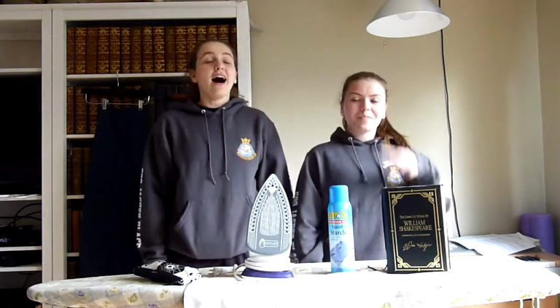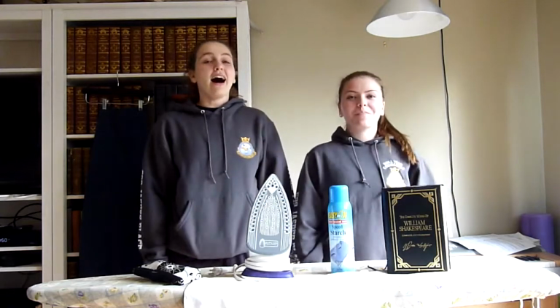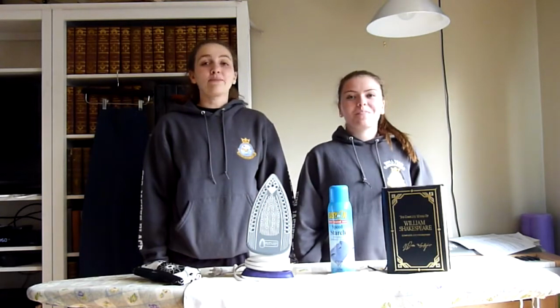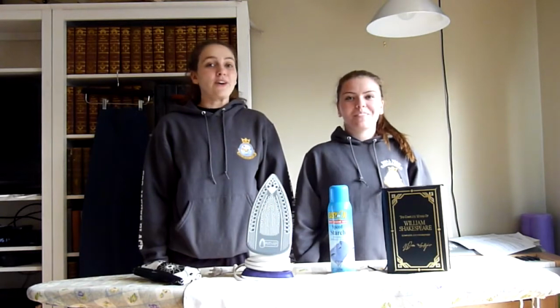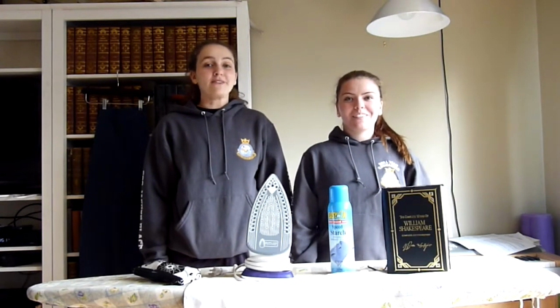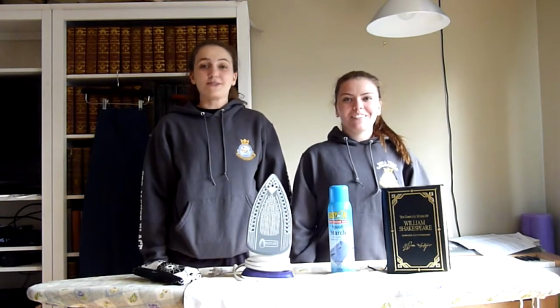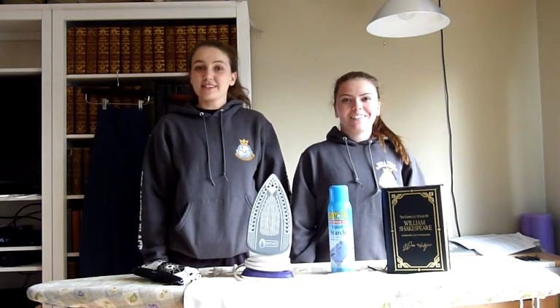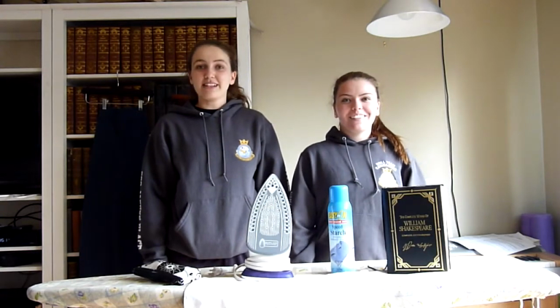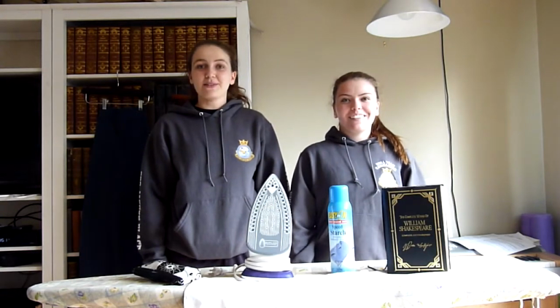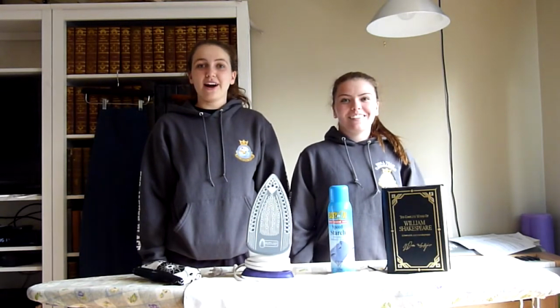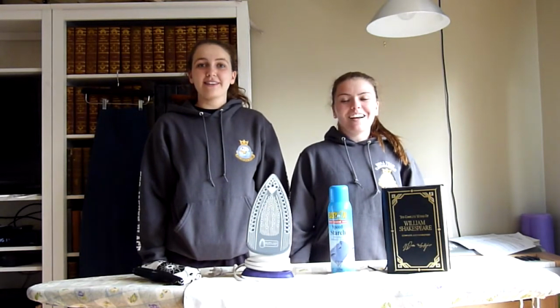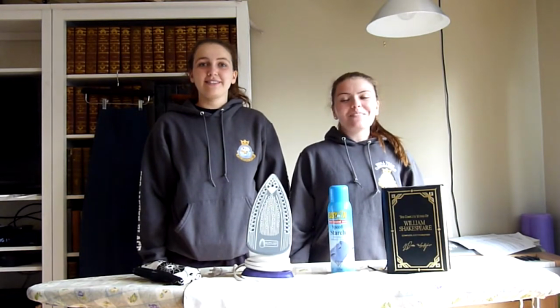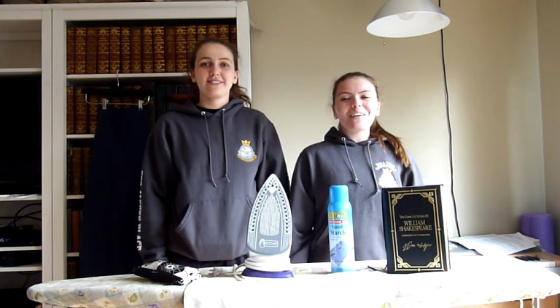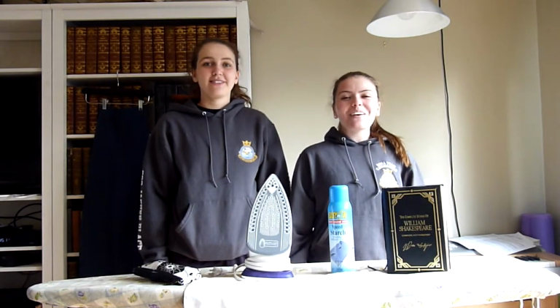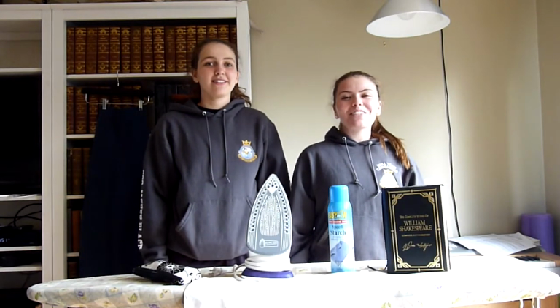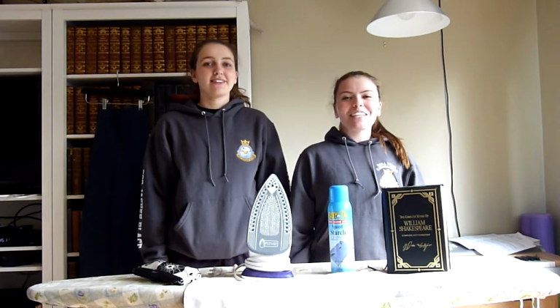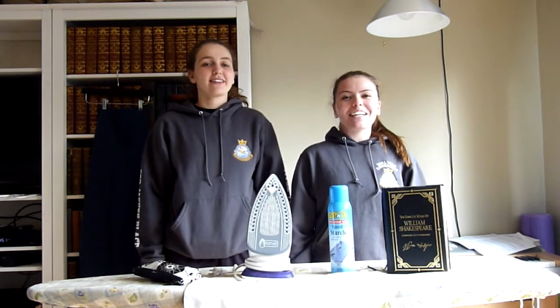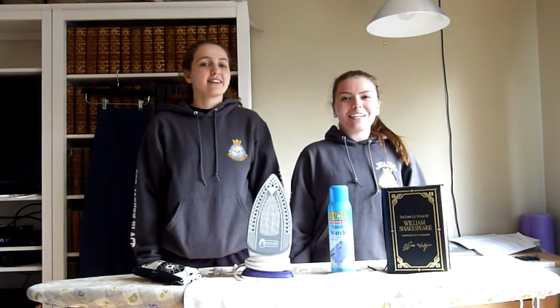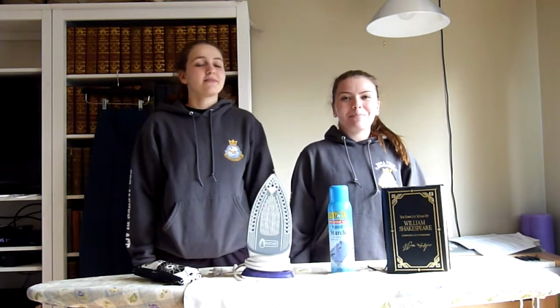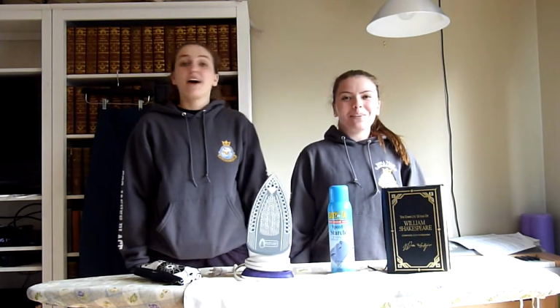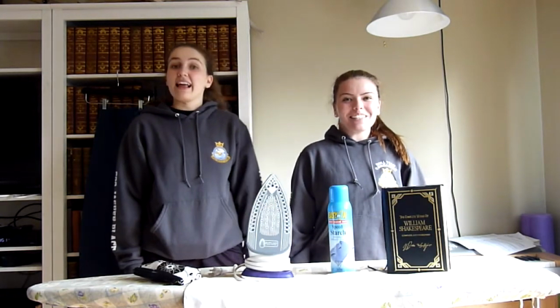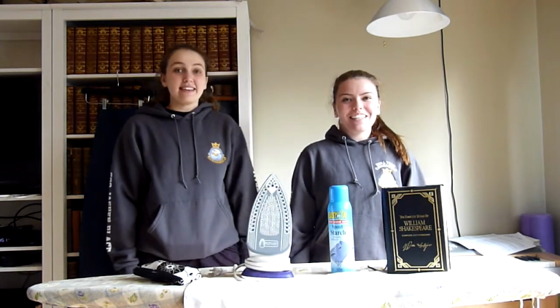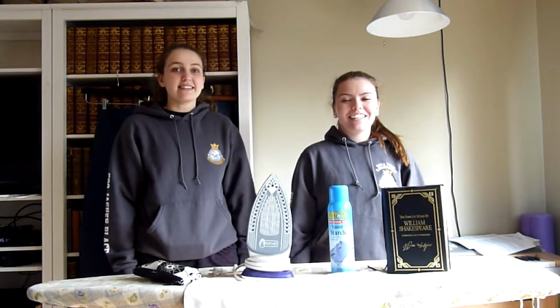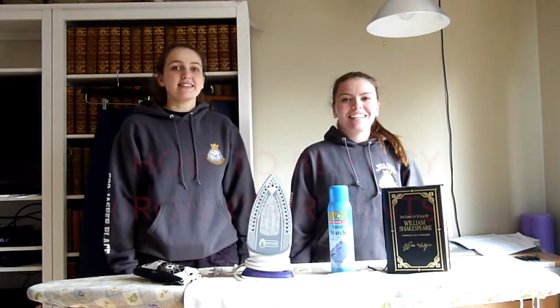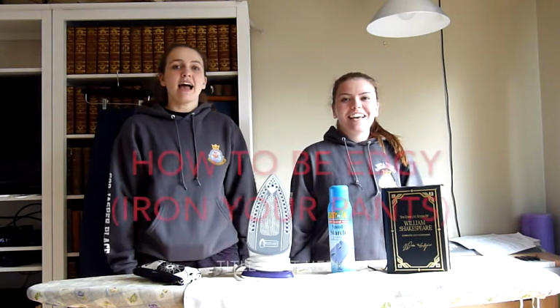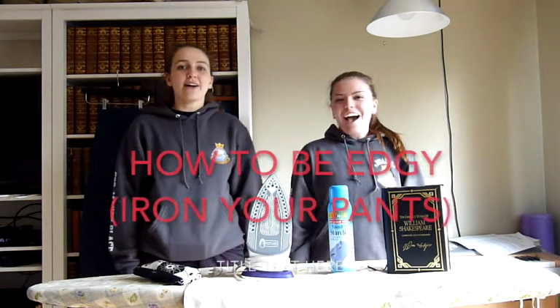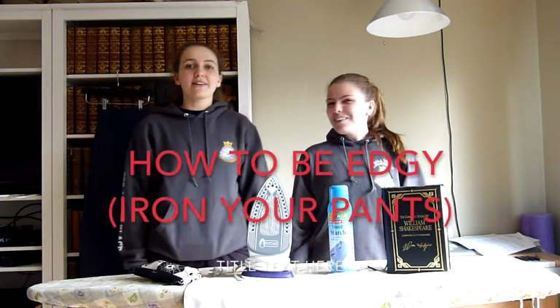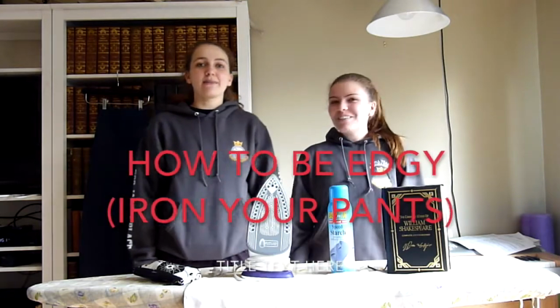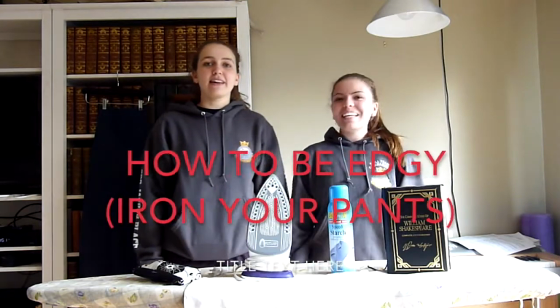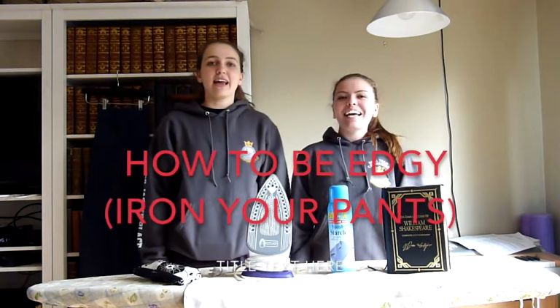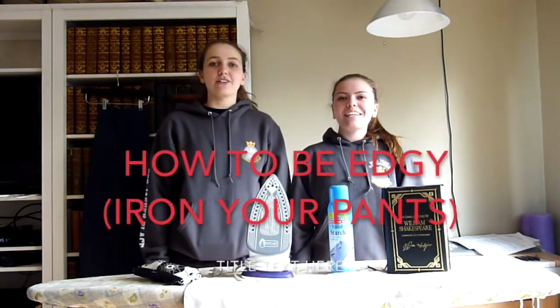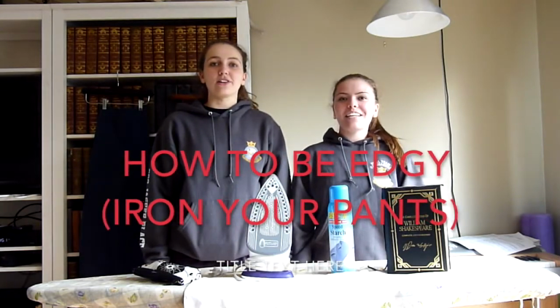I'm Warrant Officer First Class Menard. I'm Warrant Officer Second Class Bolt. And this is How To Be Edgy.